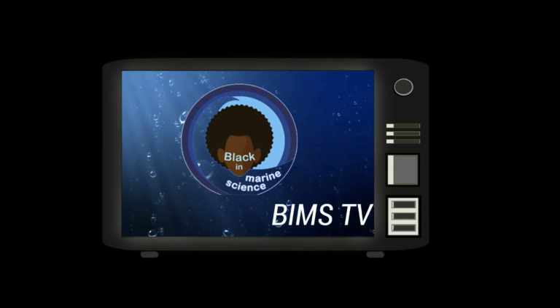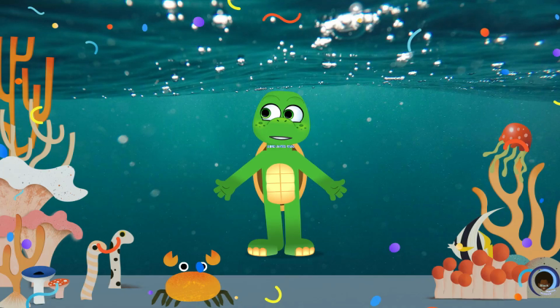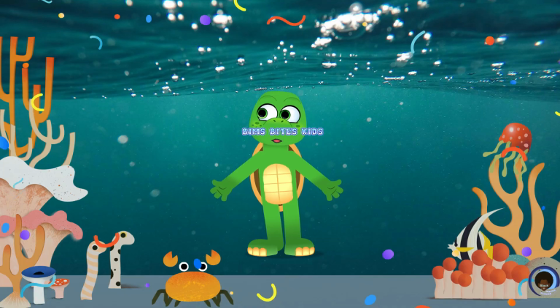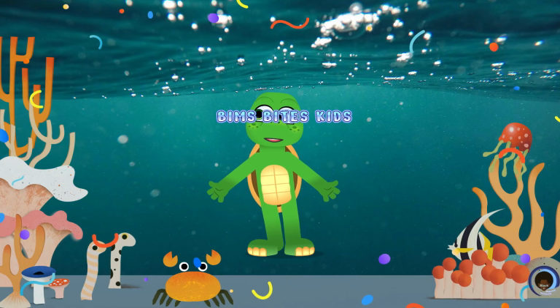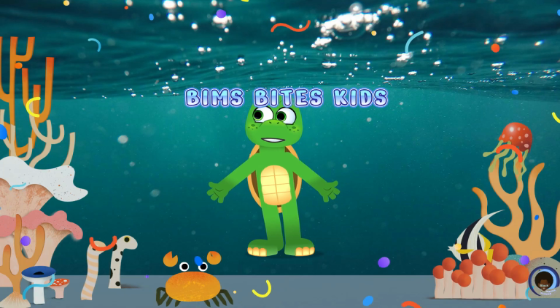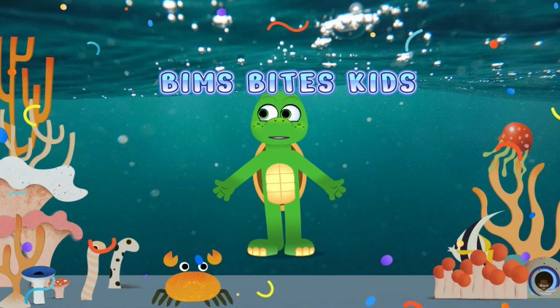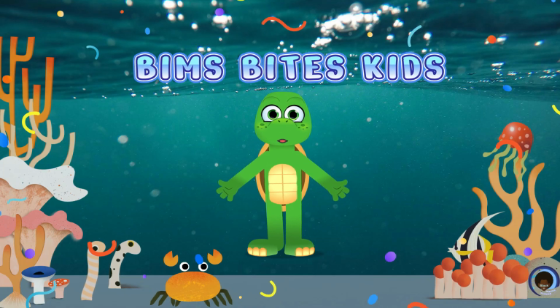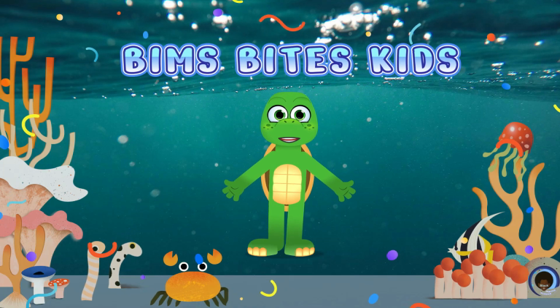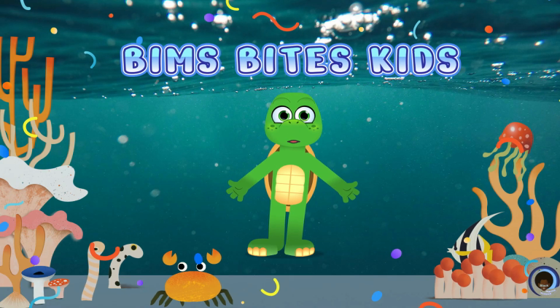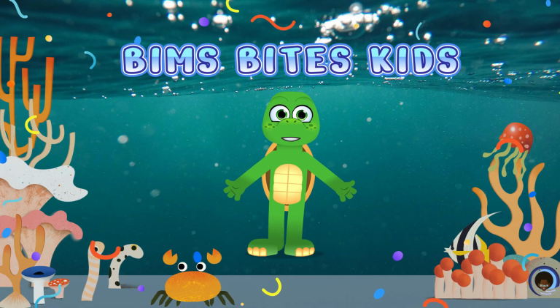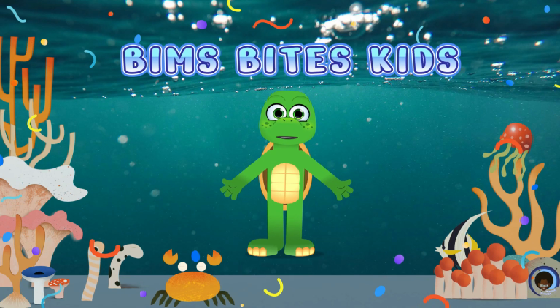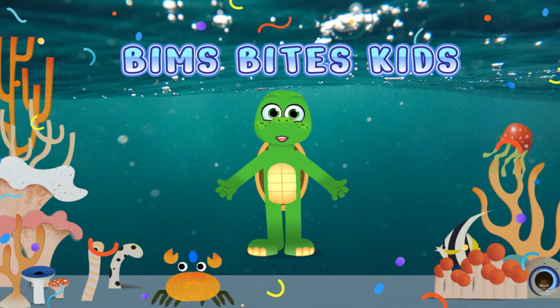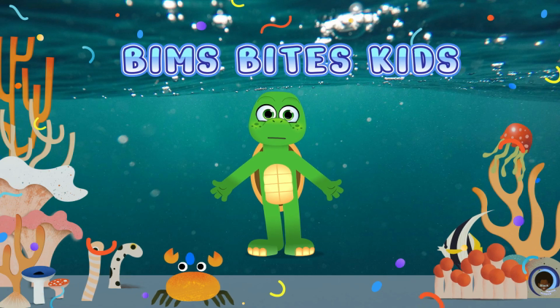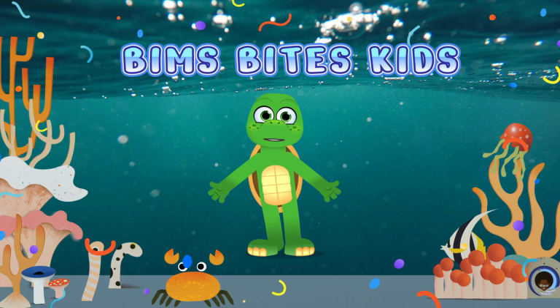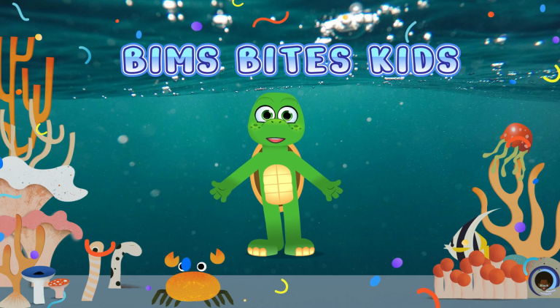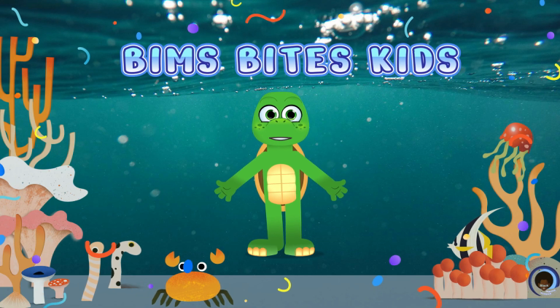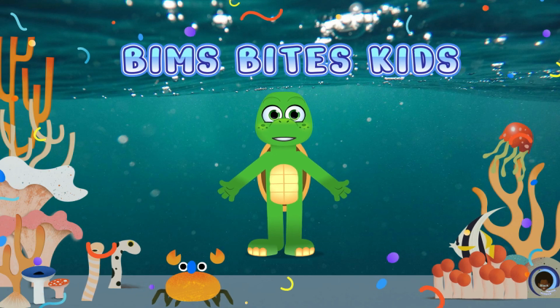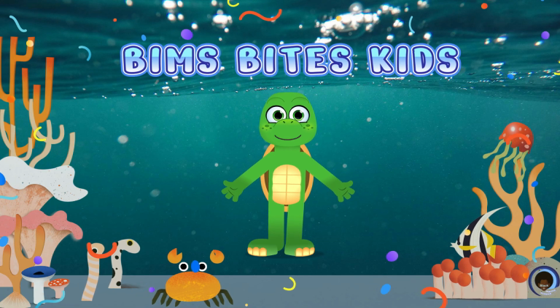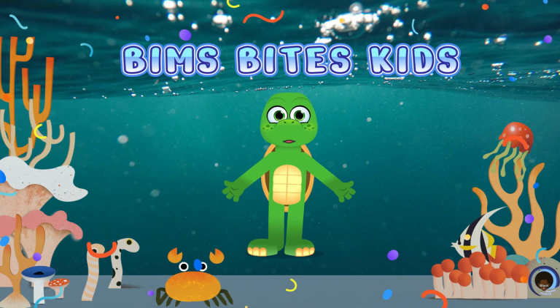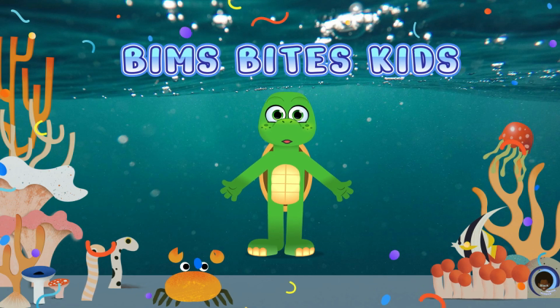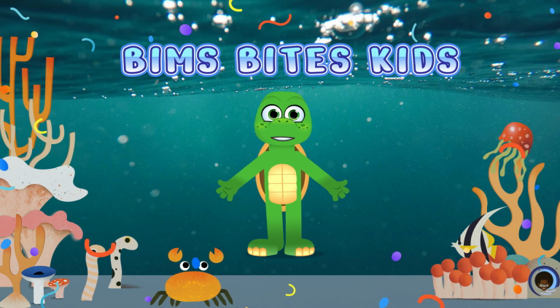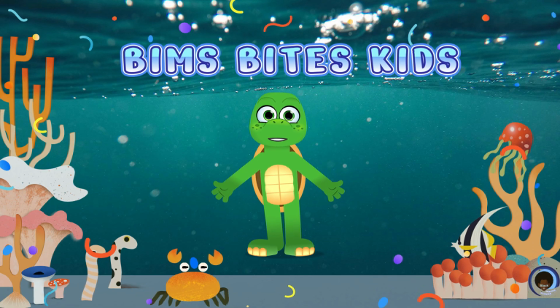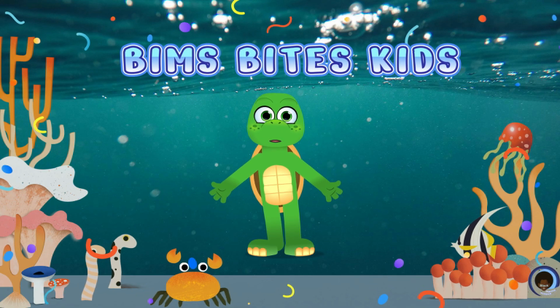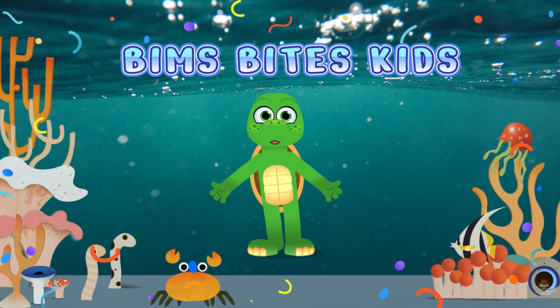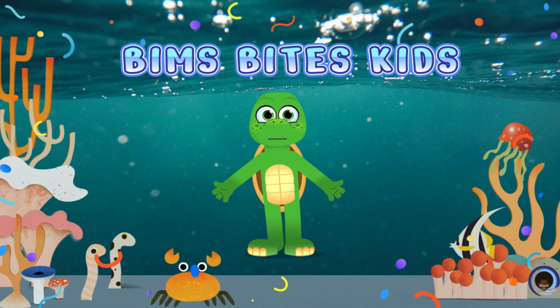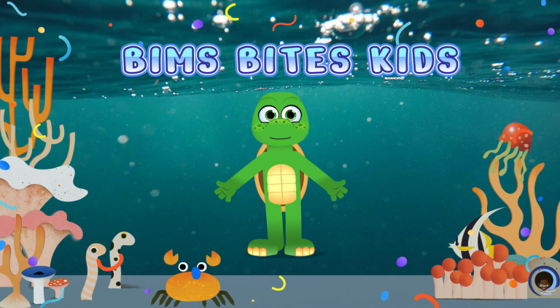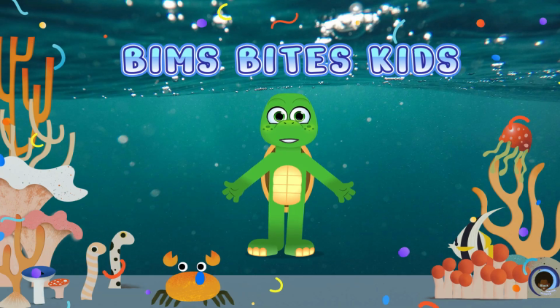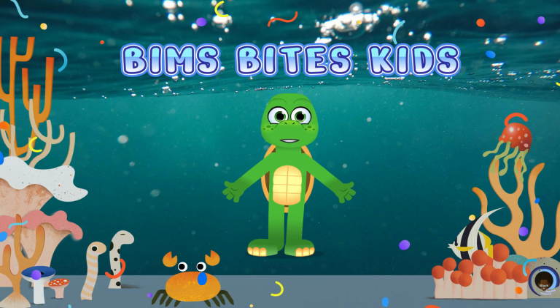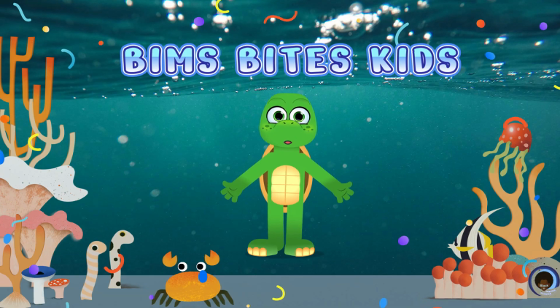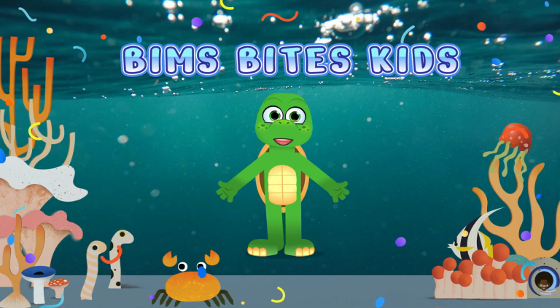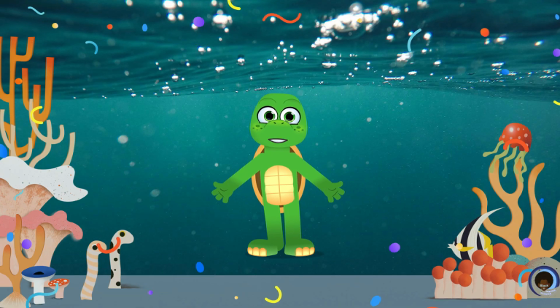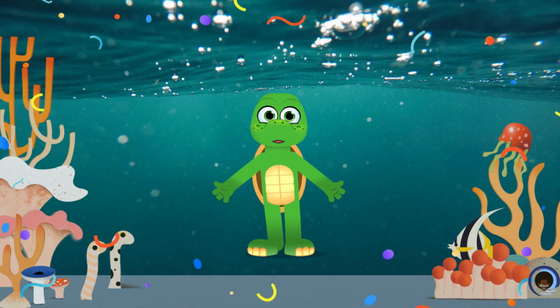Hi, I'm Shelly and welcome to BIMS Bytes Kids with your host Andrew Walker. Take it away, Andrew!